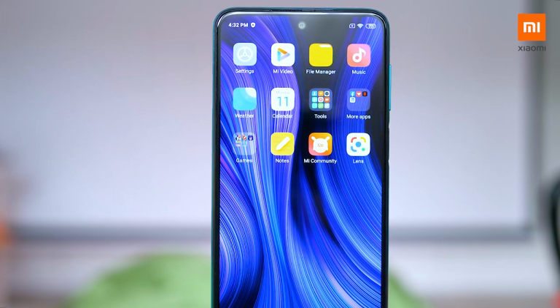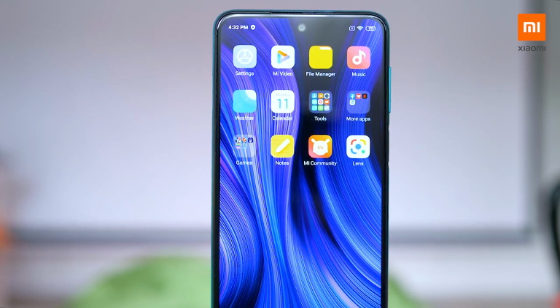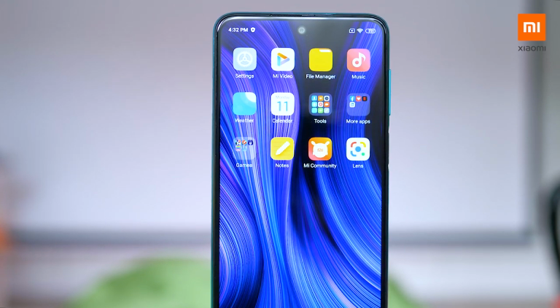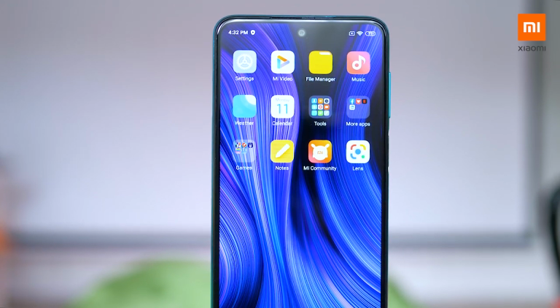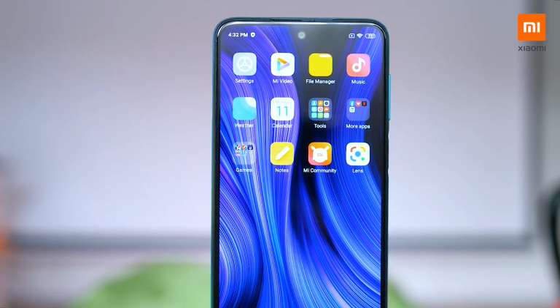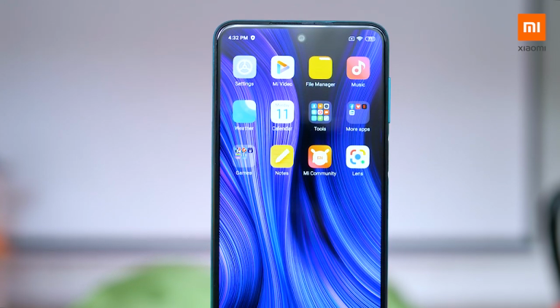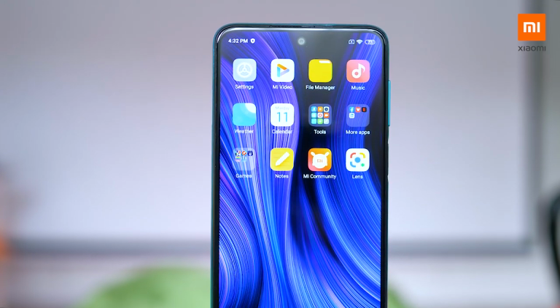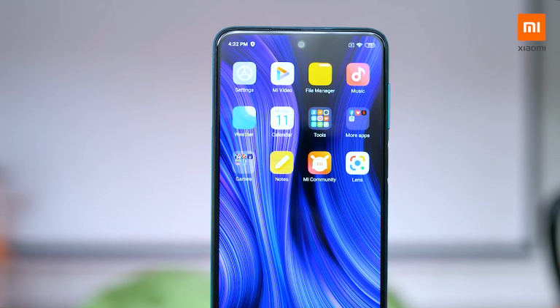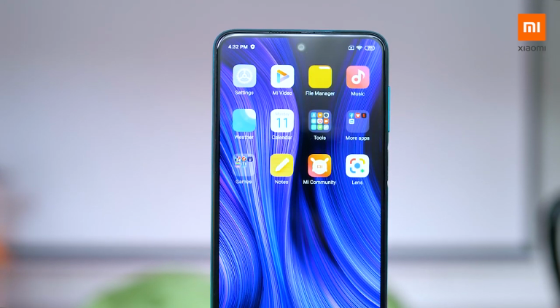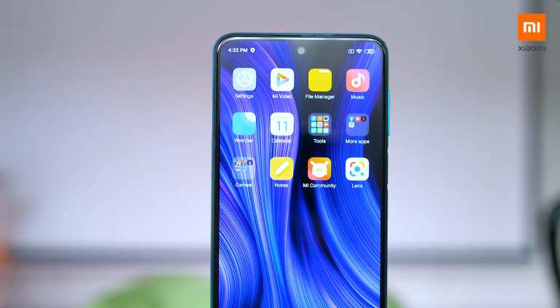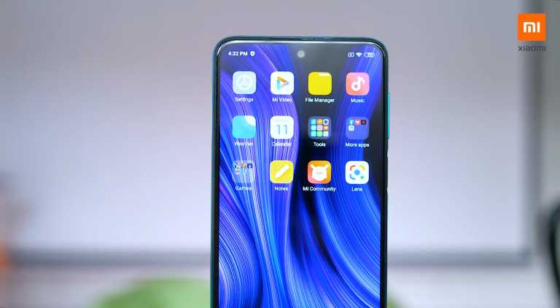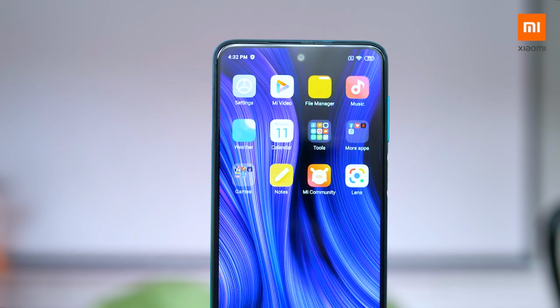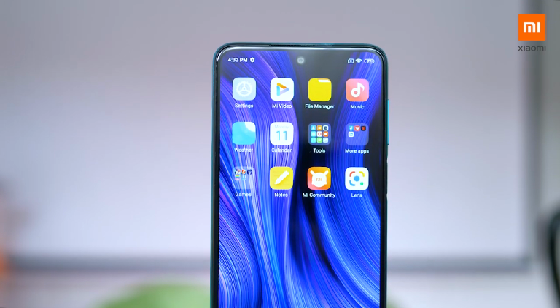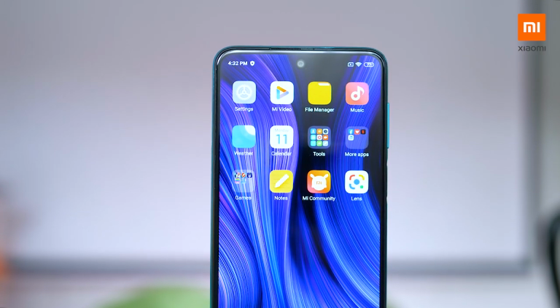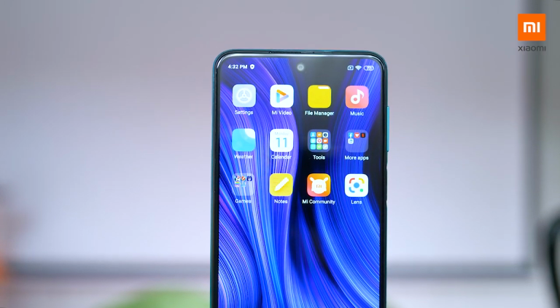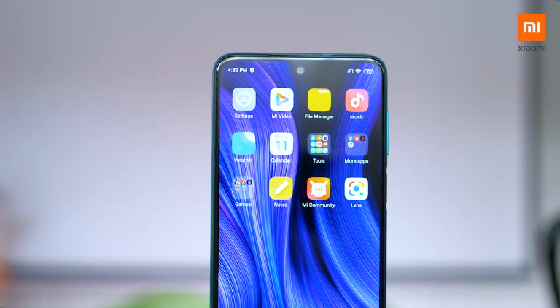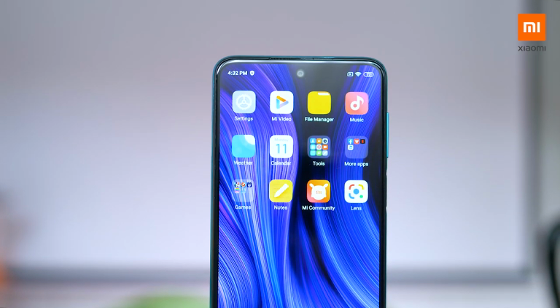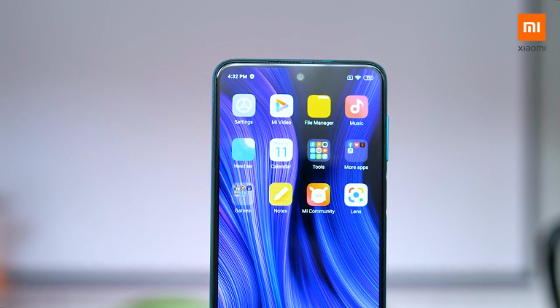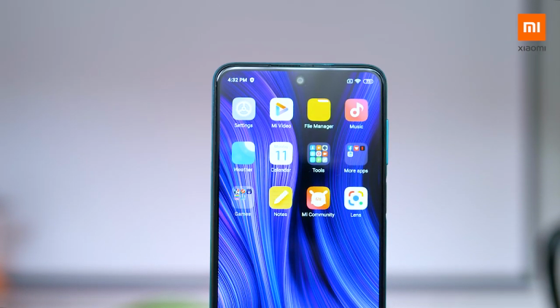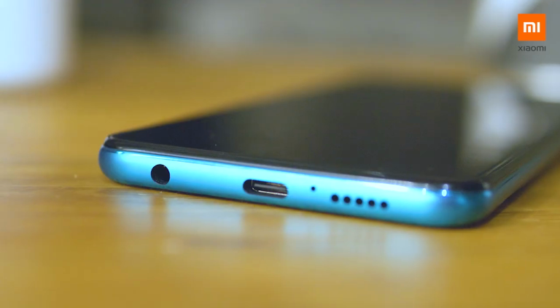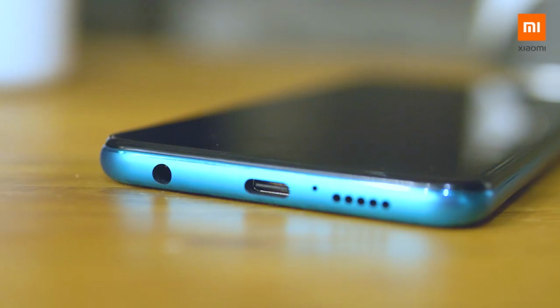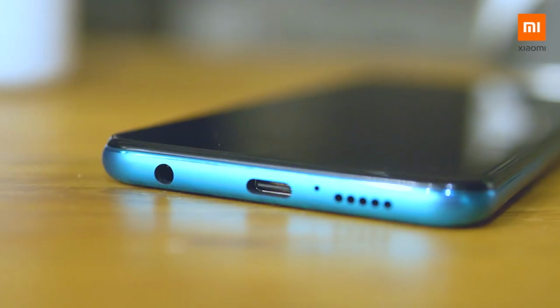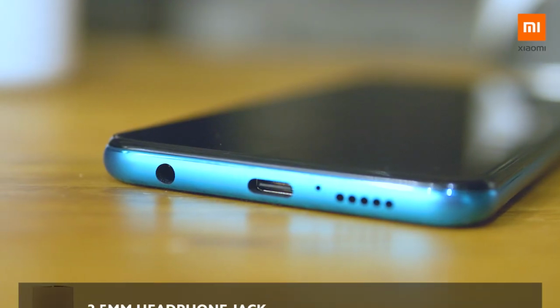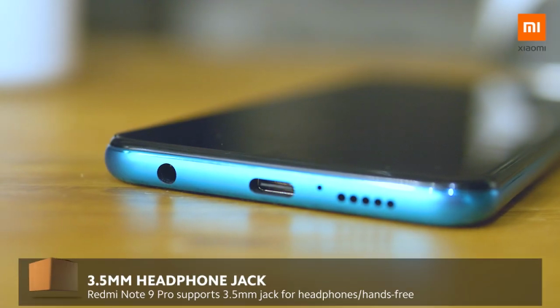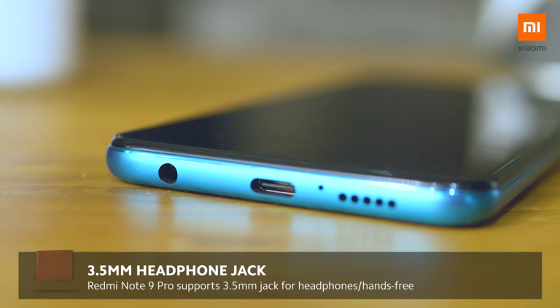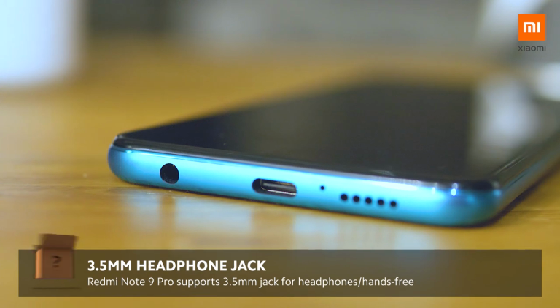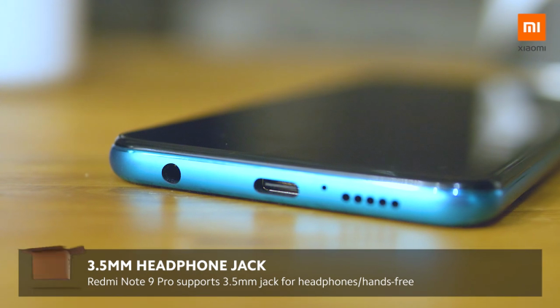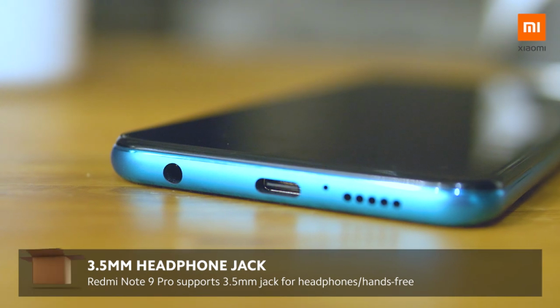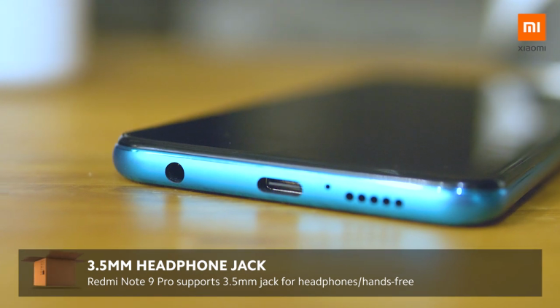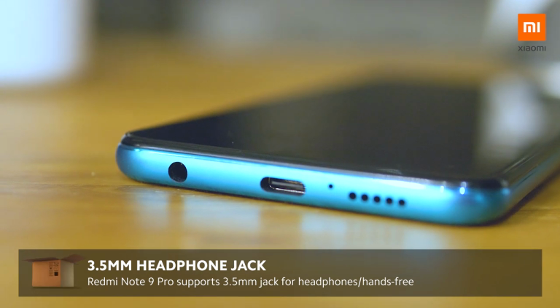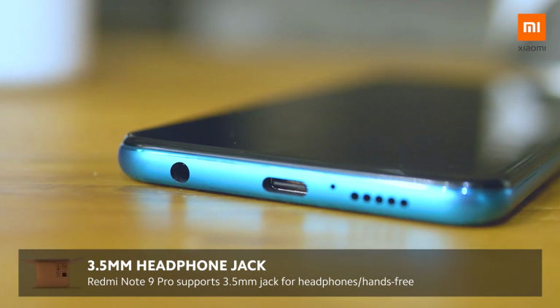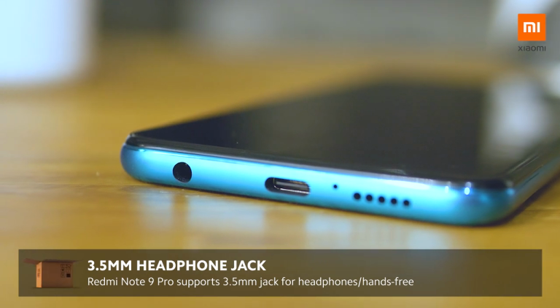There are also two SIM card slots with an extra microSD slot, Bluetooth 5, and — get ready for this — a headphone jack!